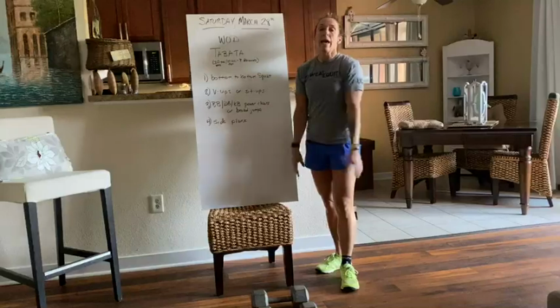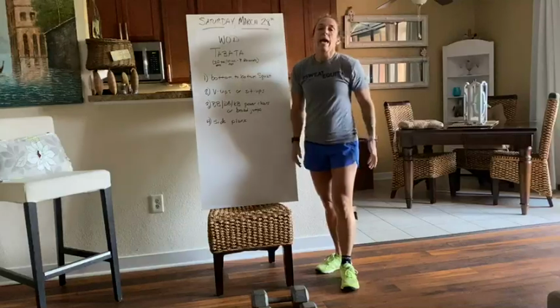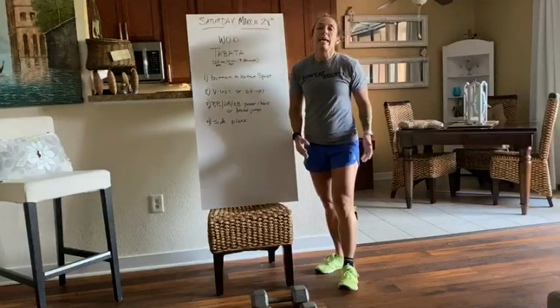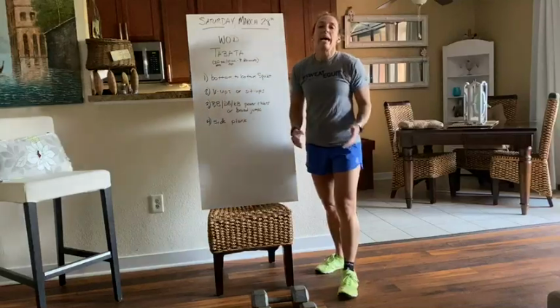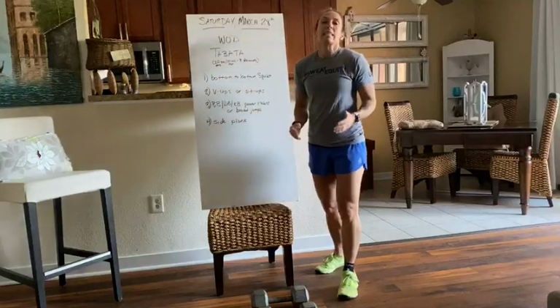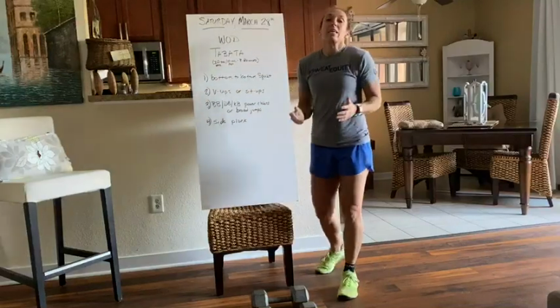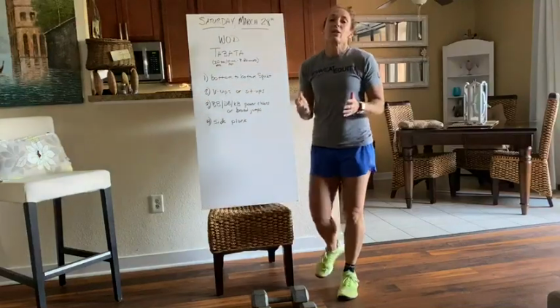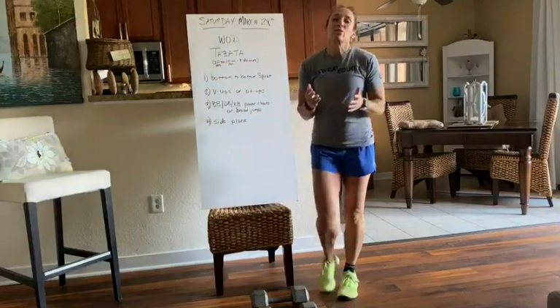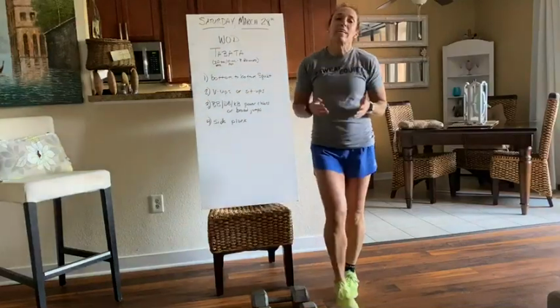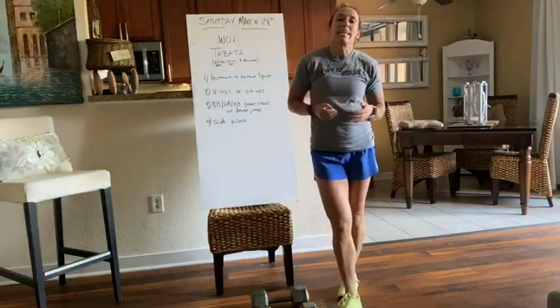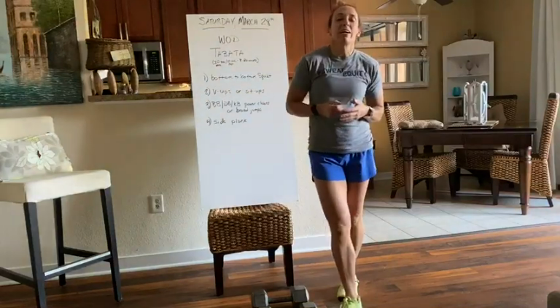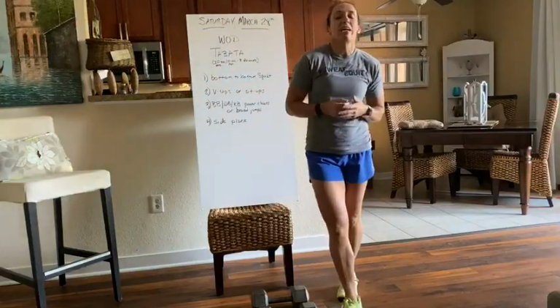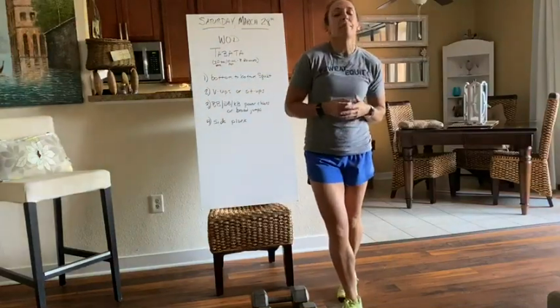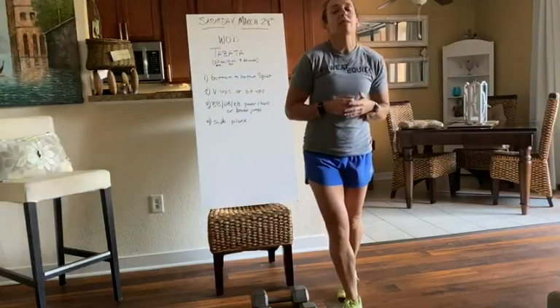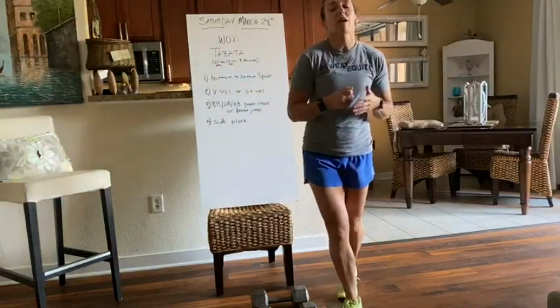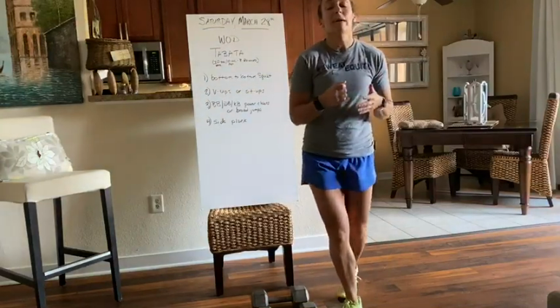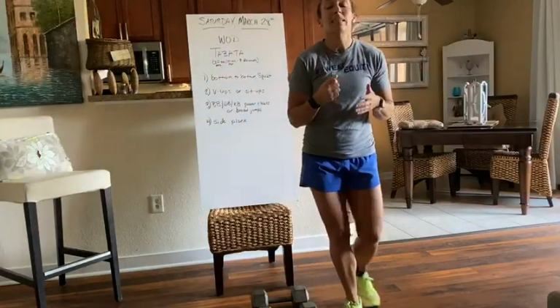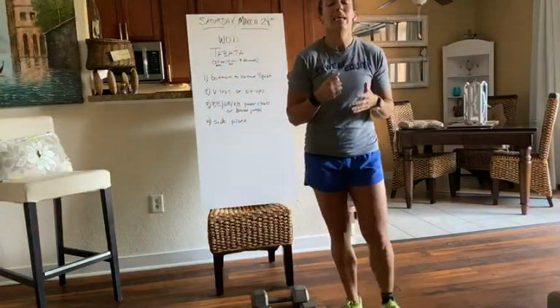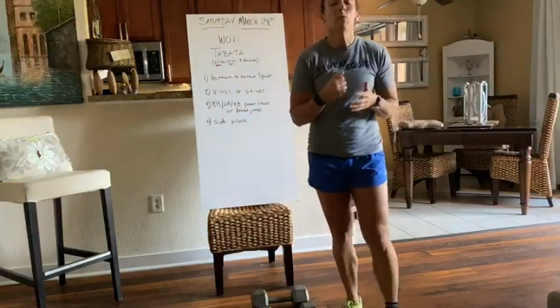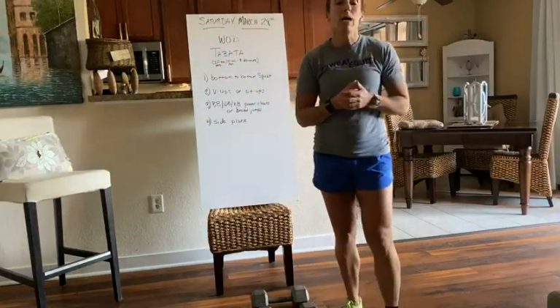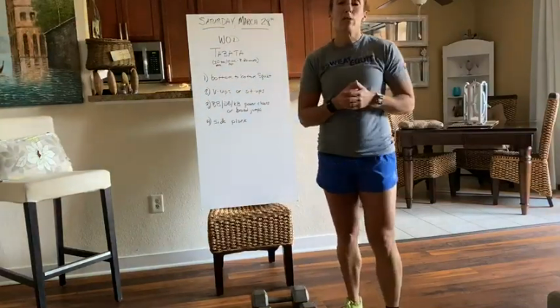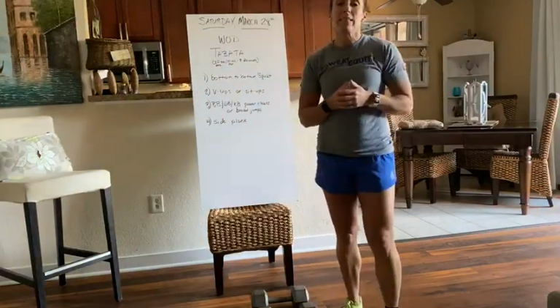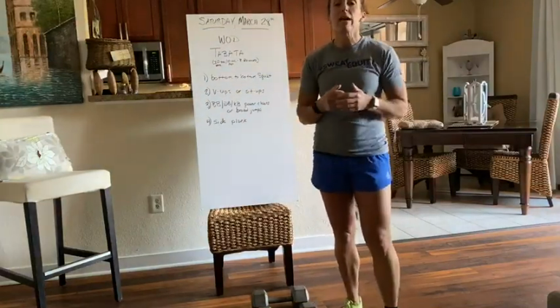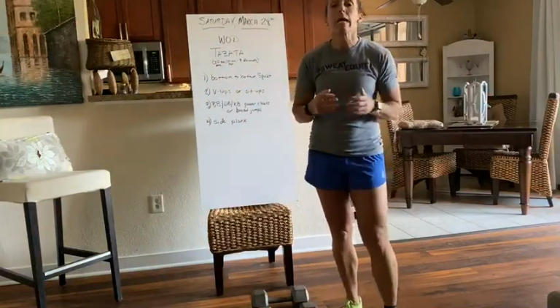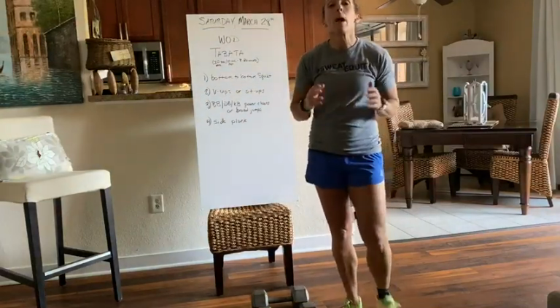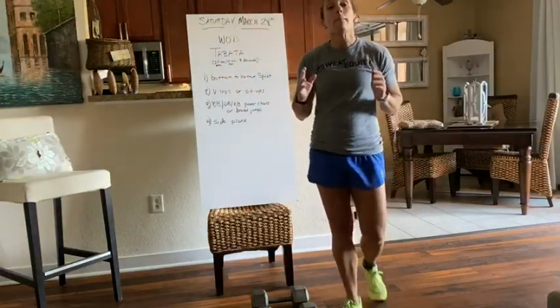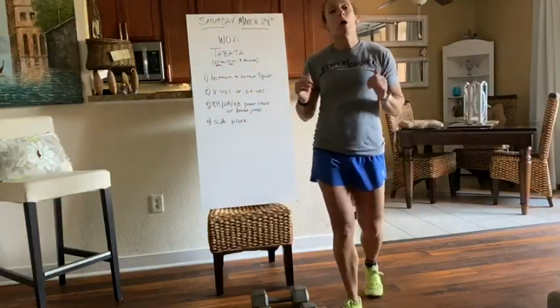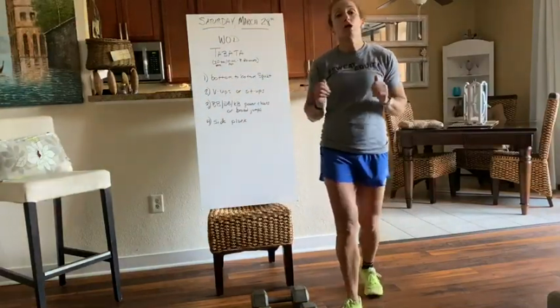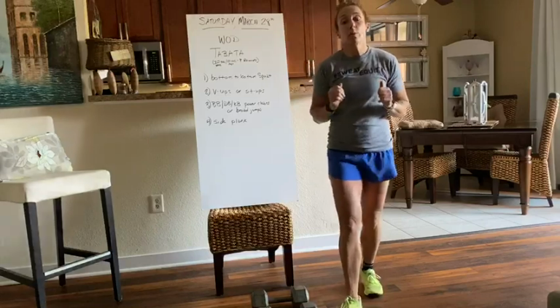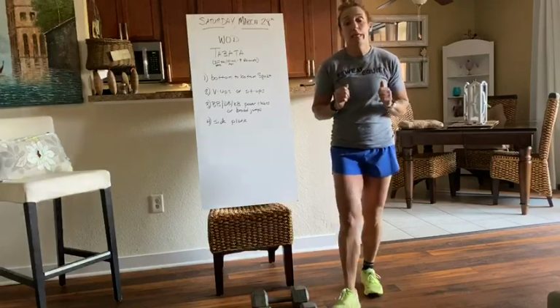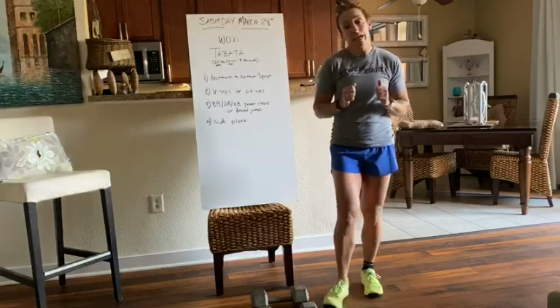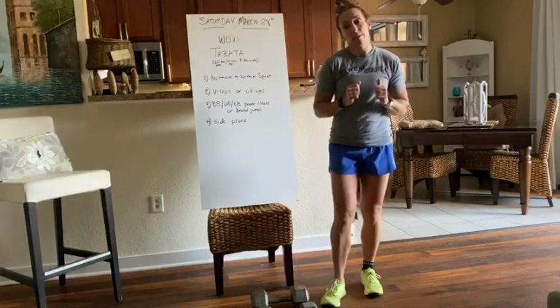Hey guys, it's Coach Suzanne here, and I'm here to talk about today's WOD, which is Saturday, March 28th.